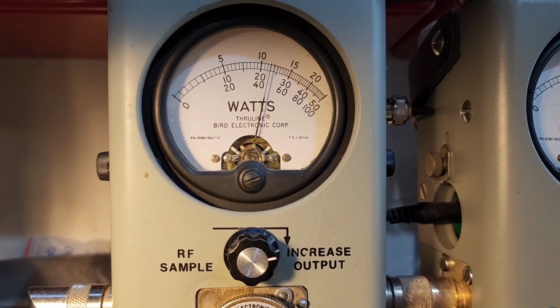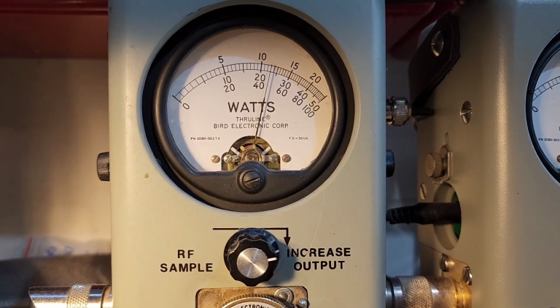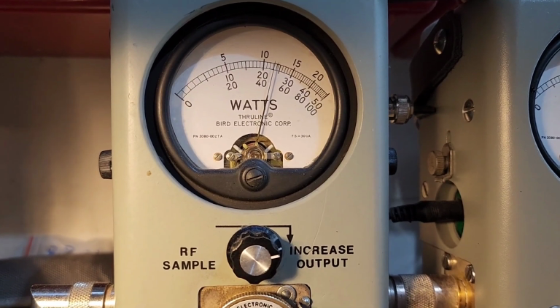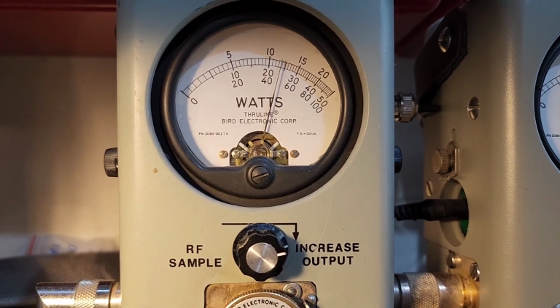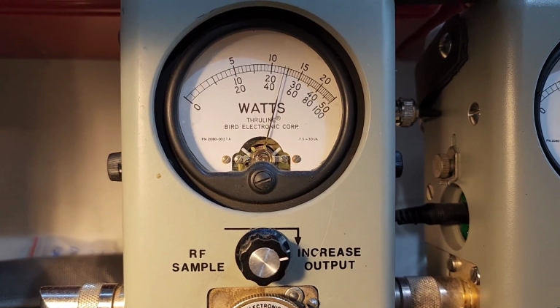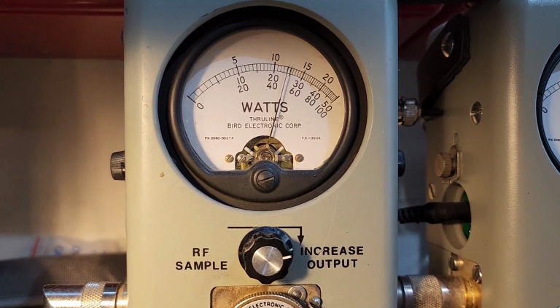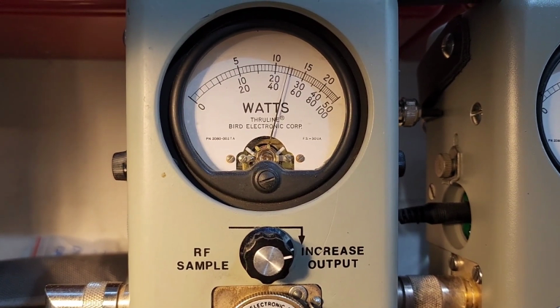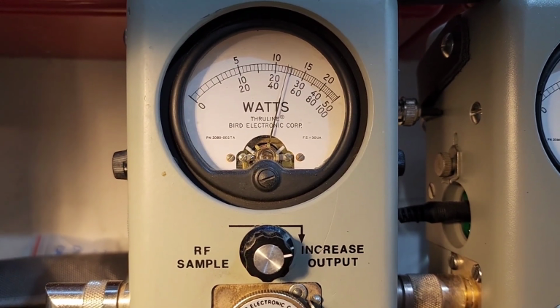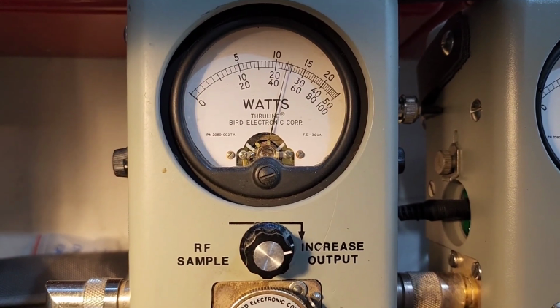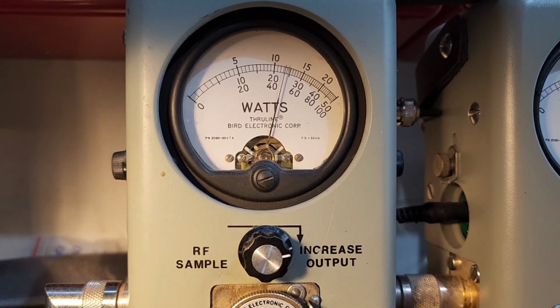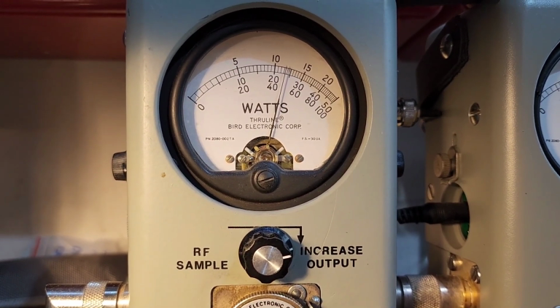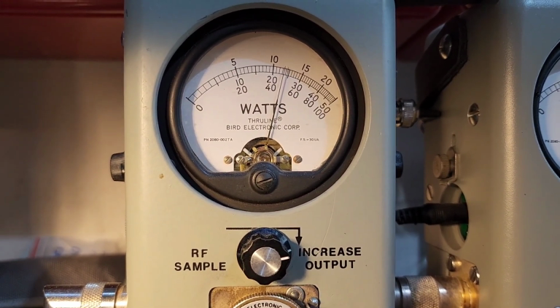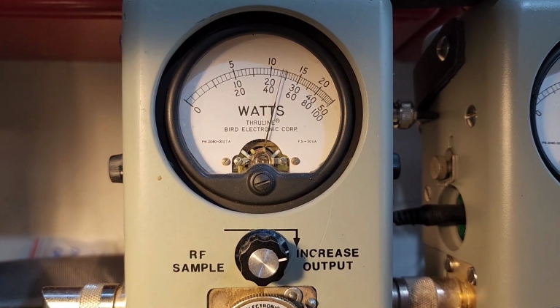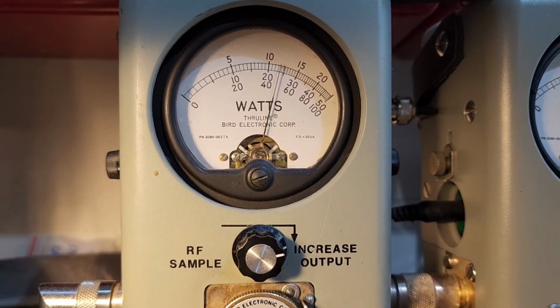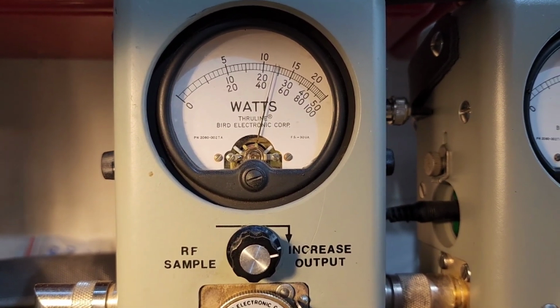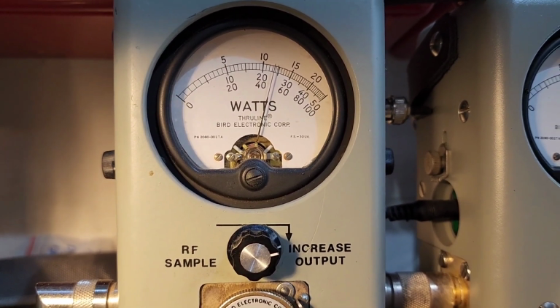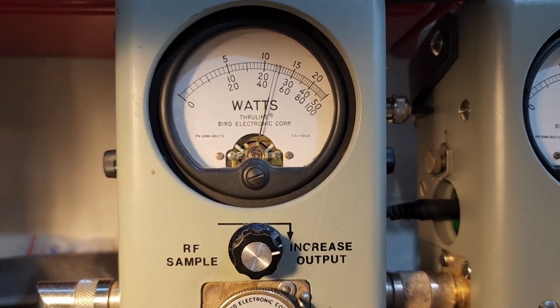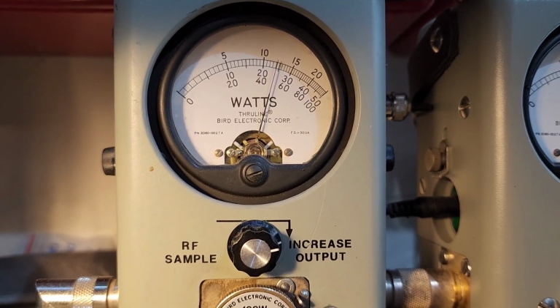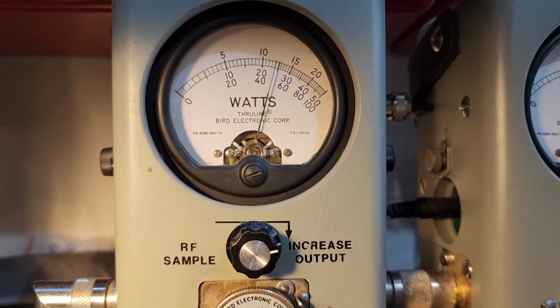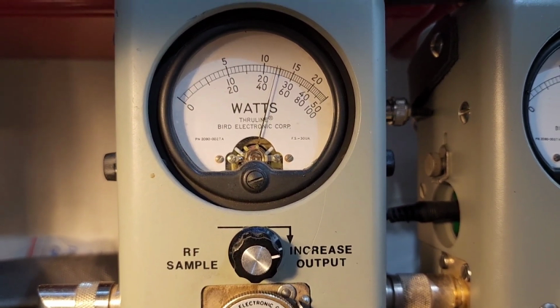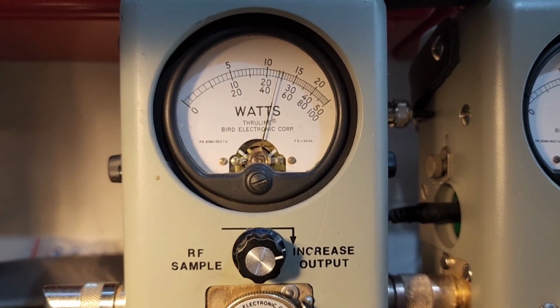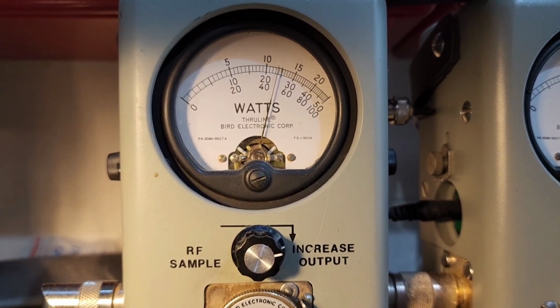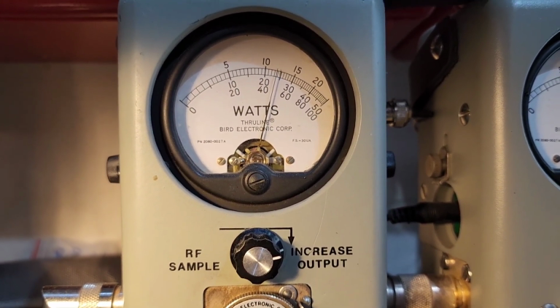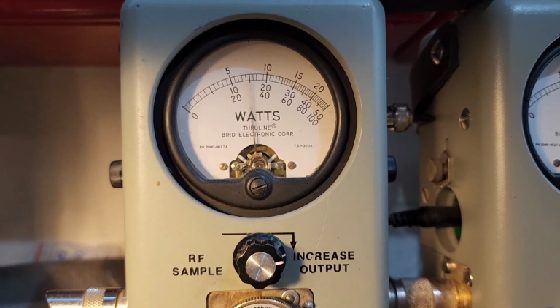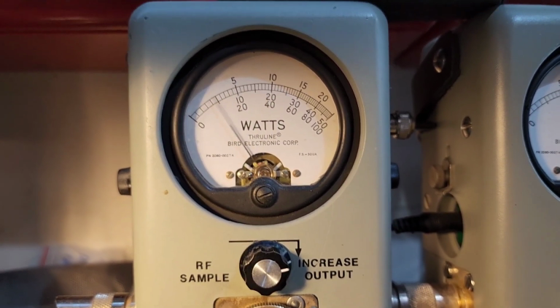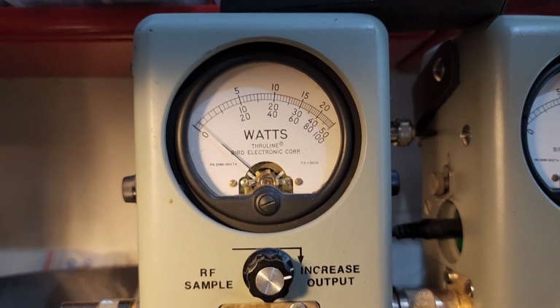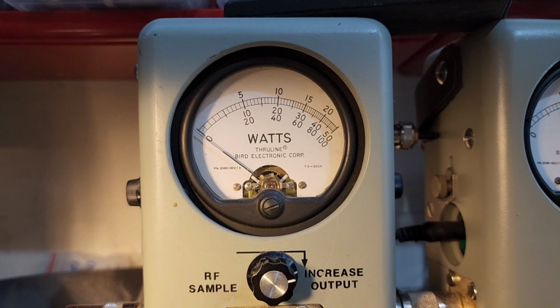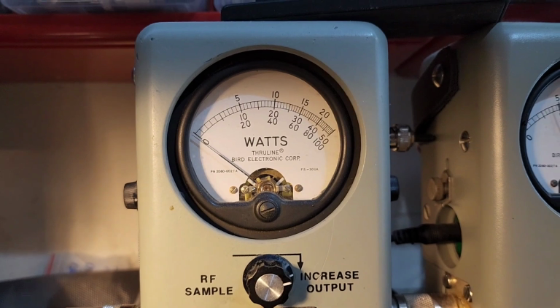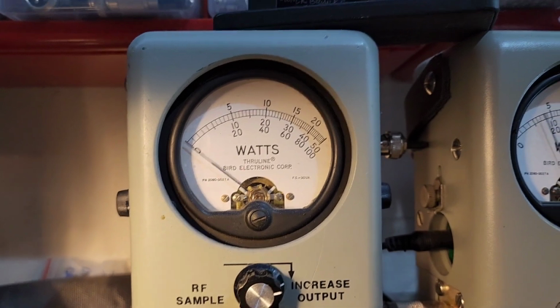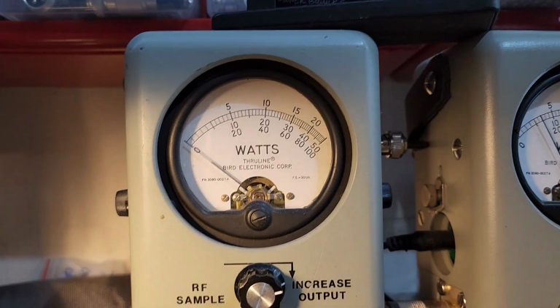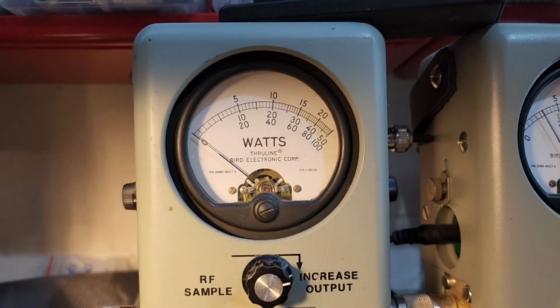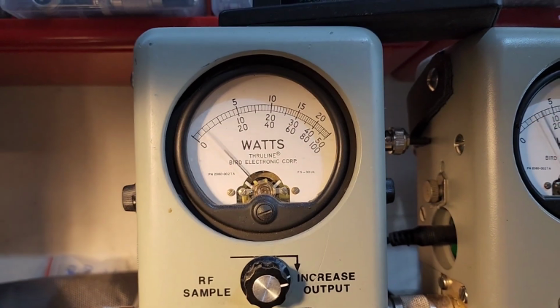All the way up, you're sitting about 46 watts. I'm going to show you average power swing.